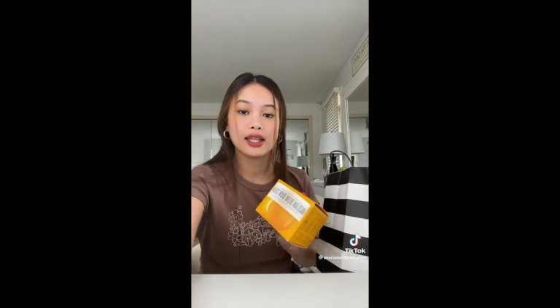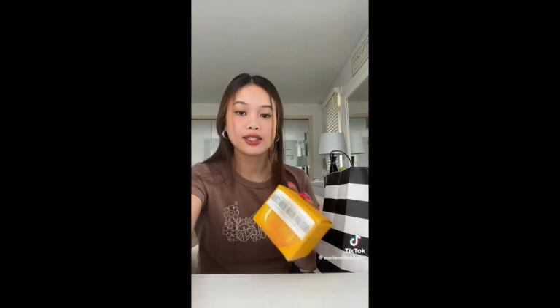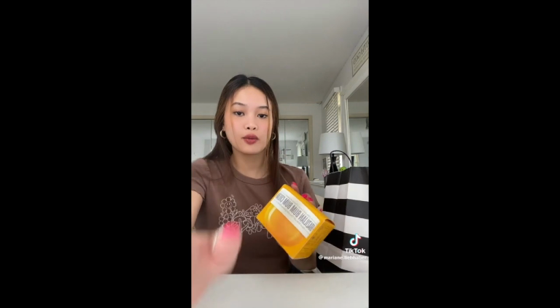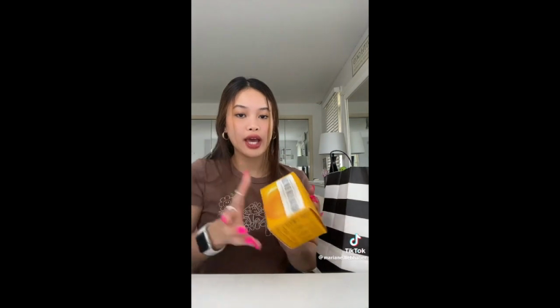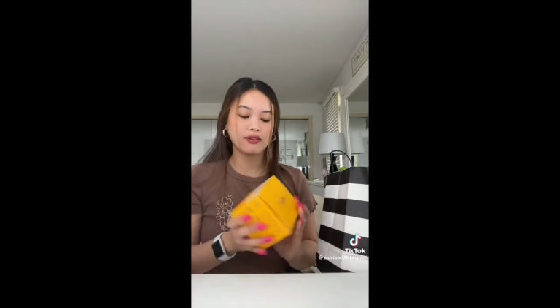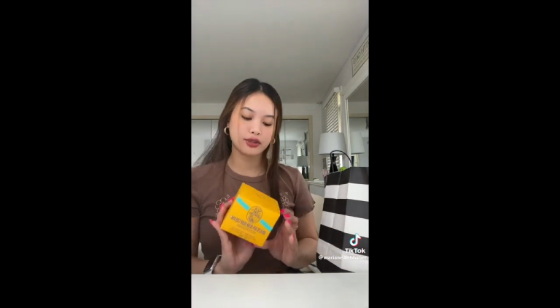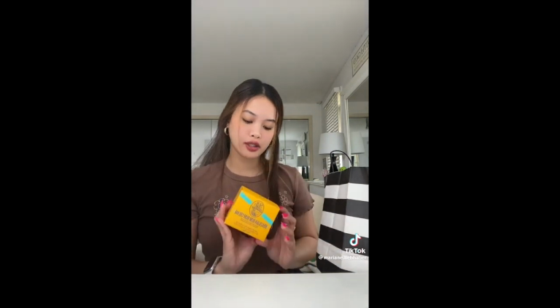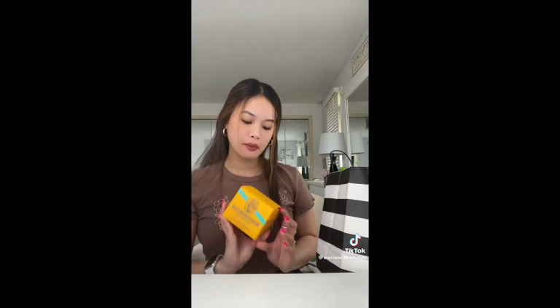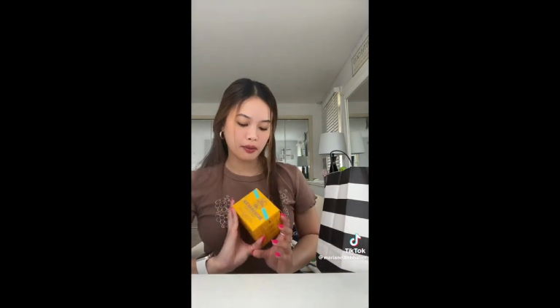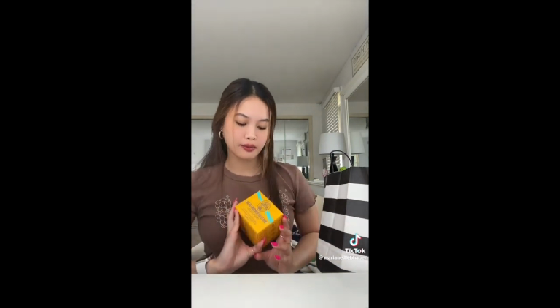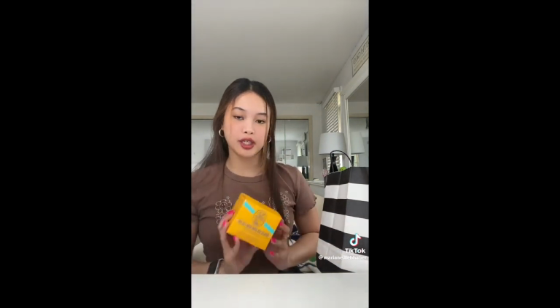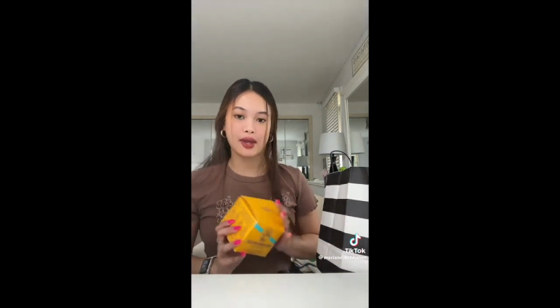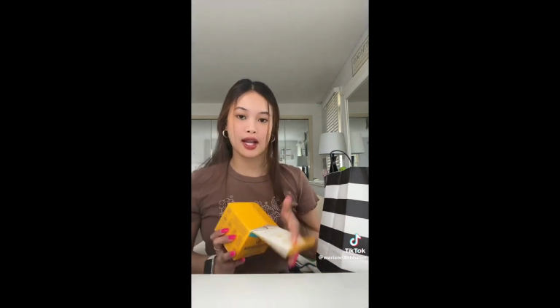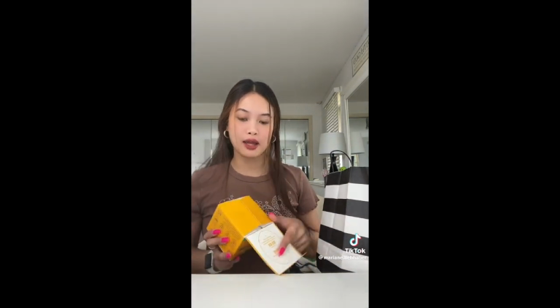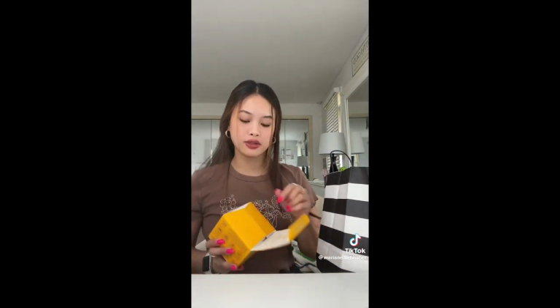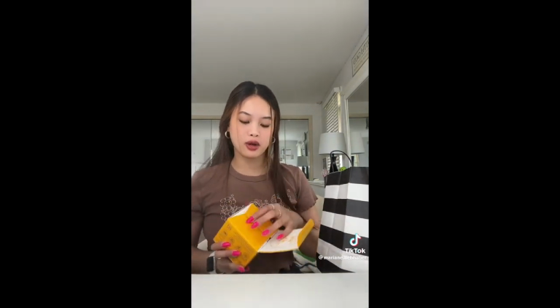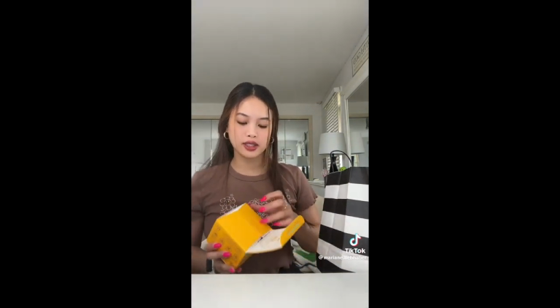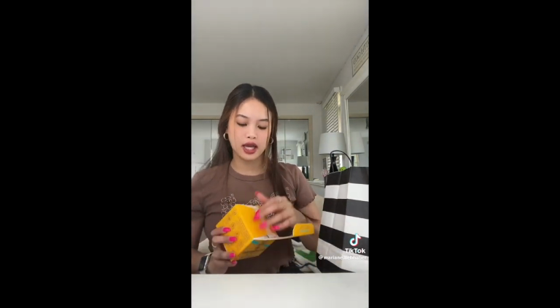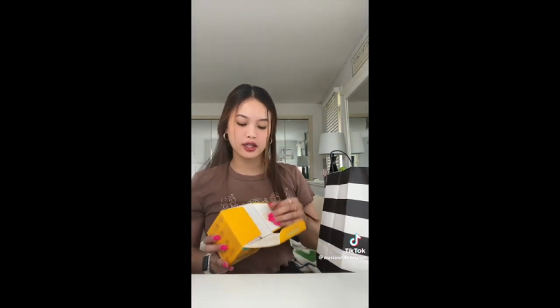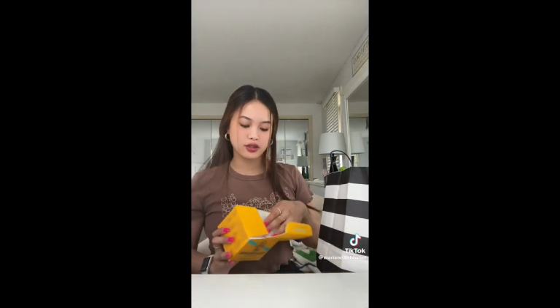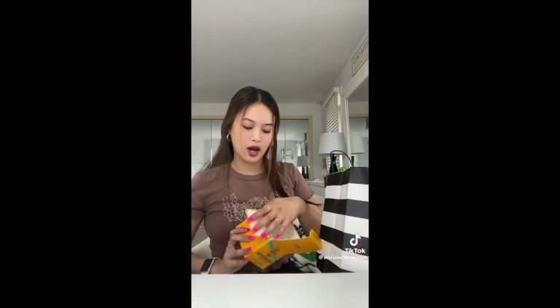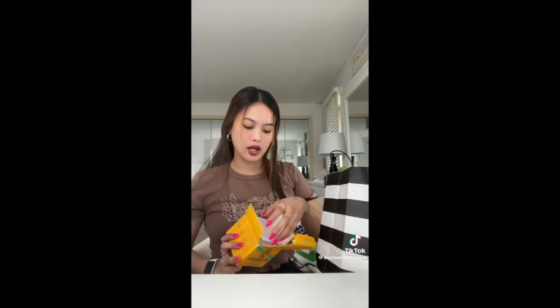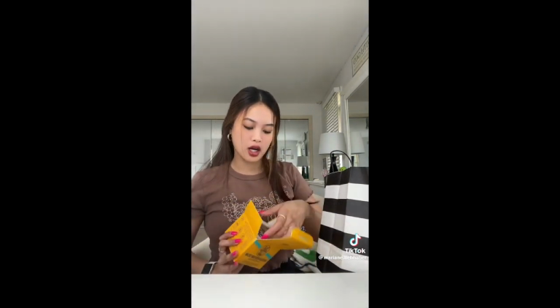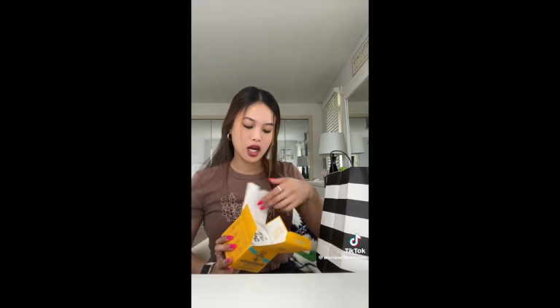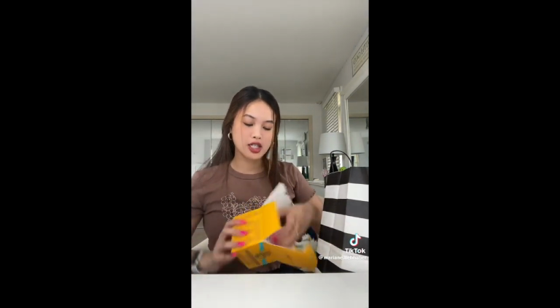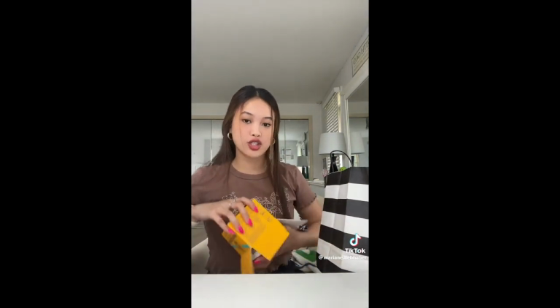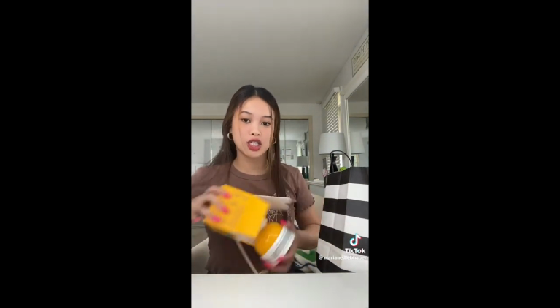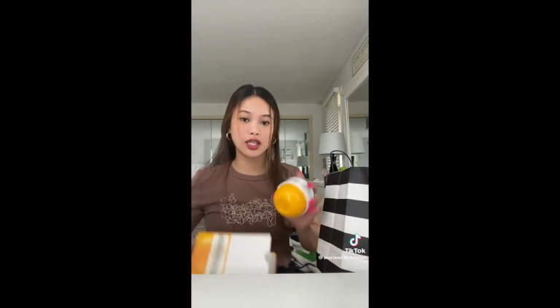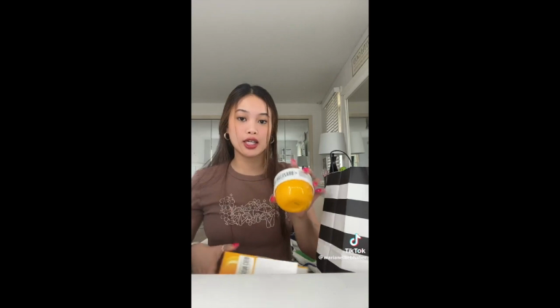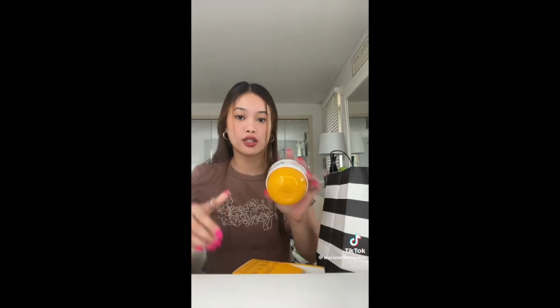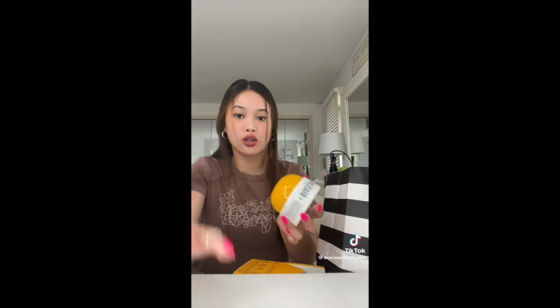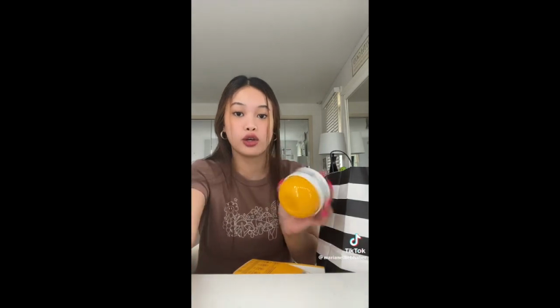Next thing, we have the Brazilian Bum Bum Cream, and I'm so excited to try her. She is huge.